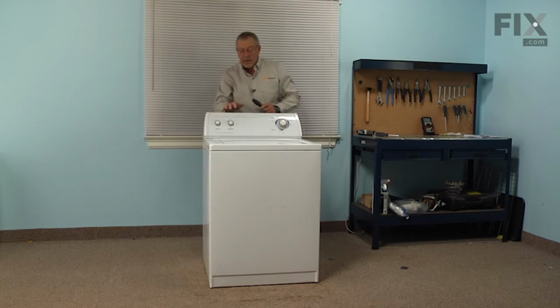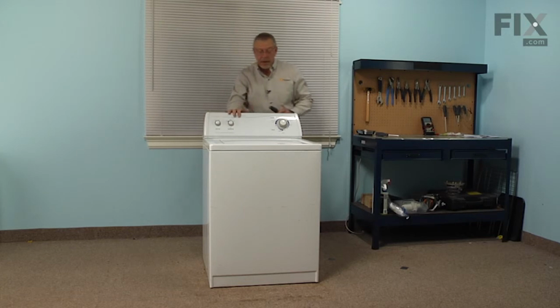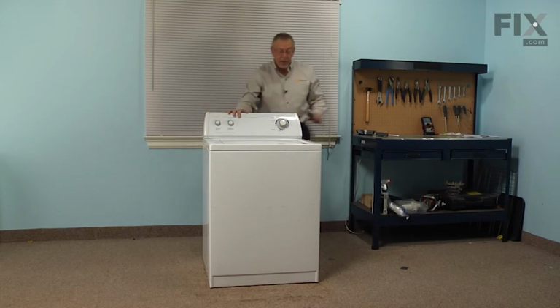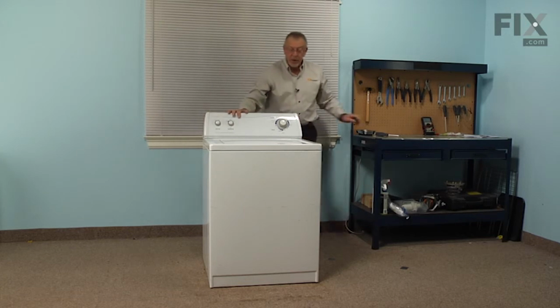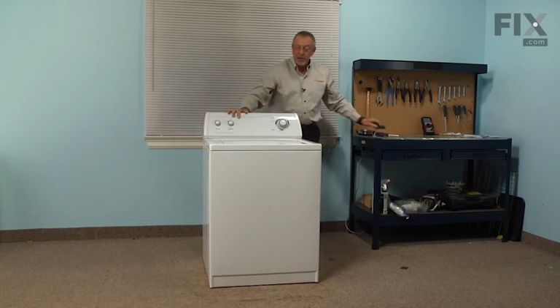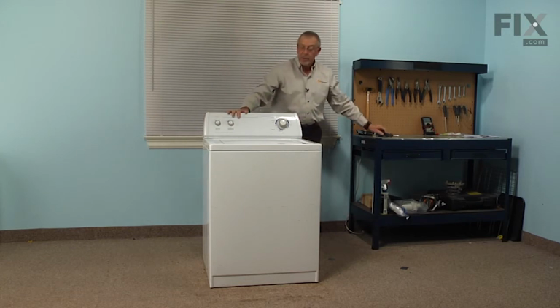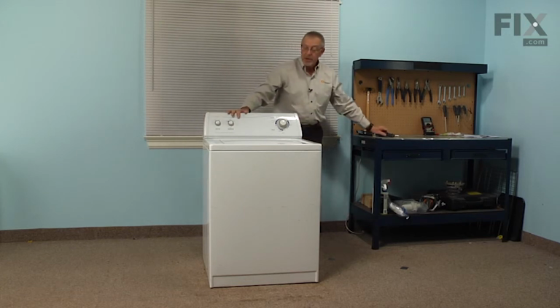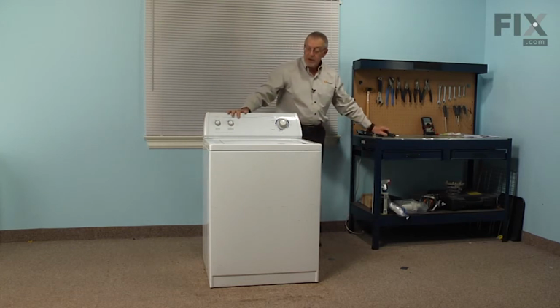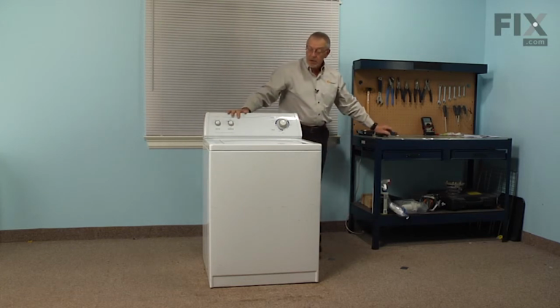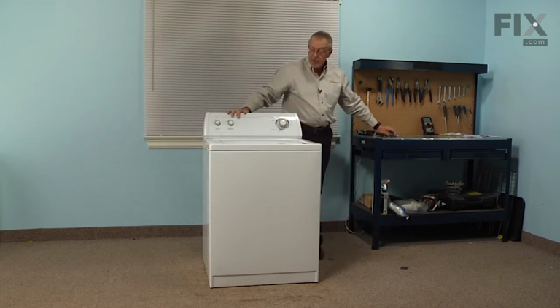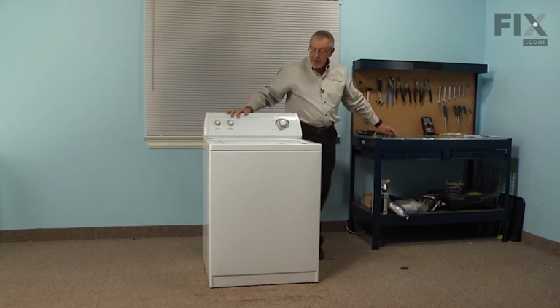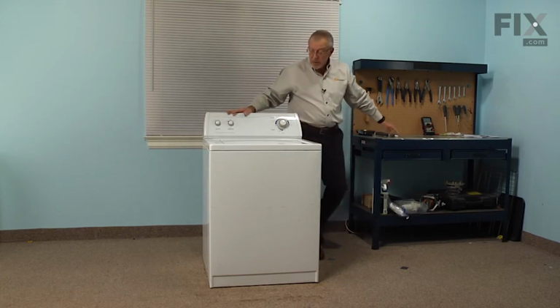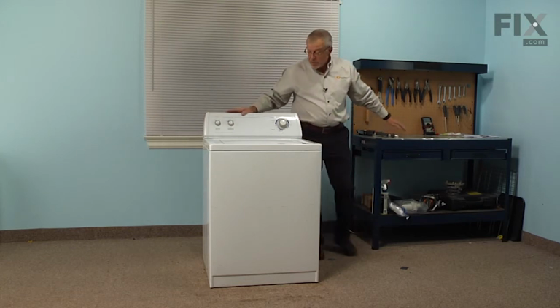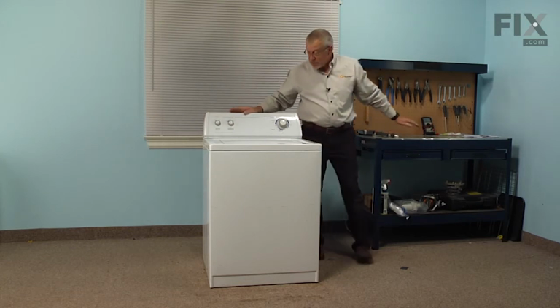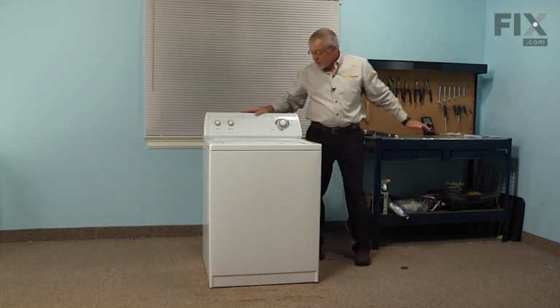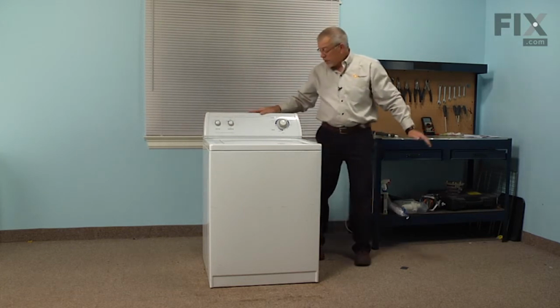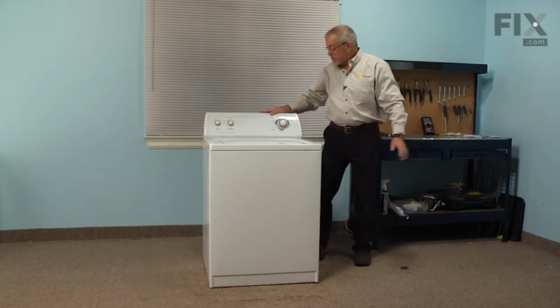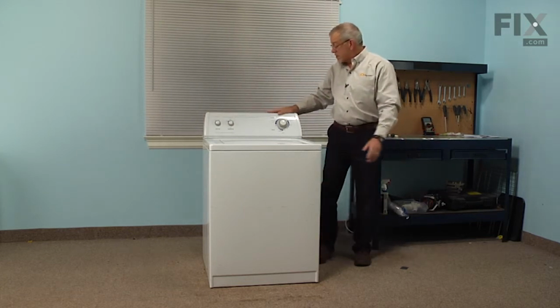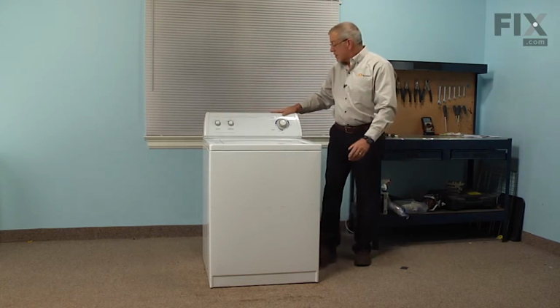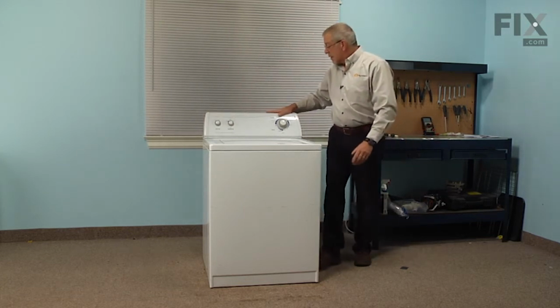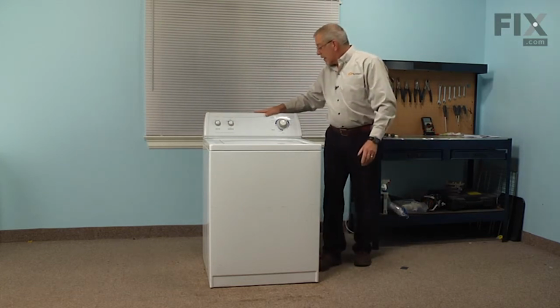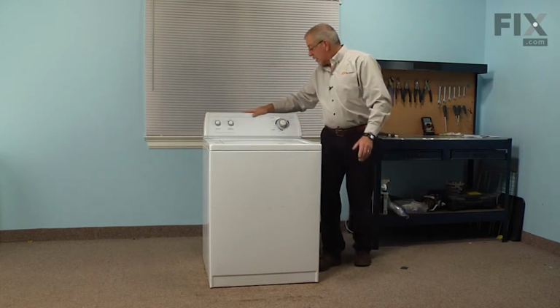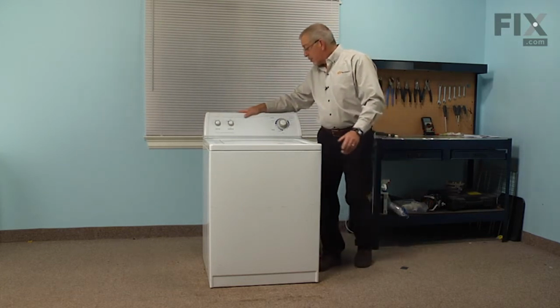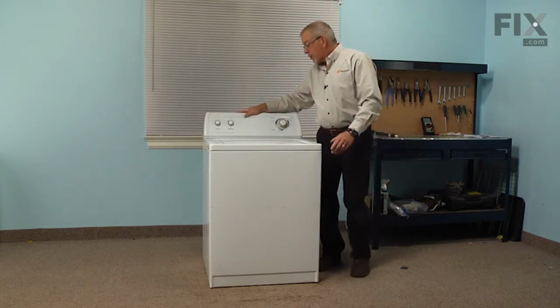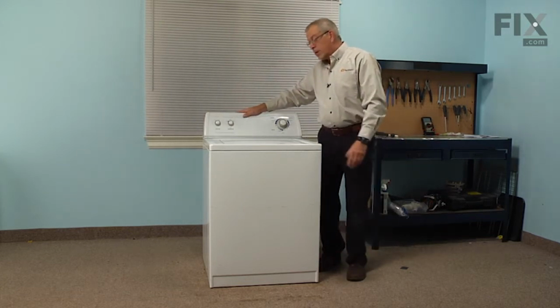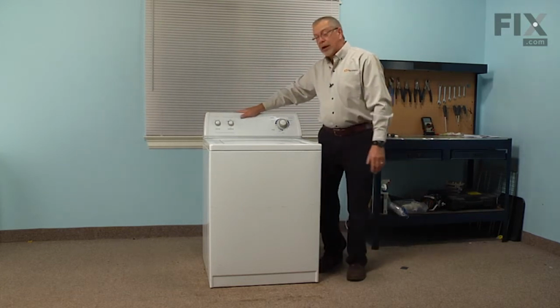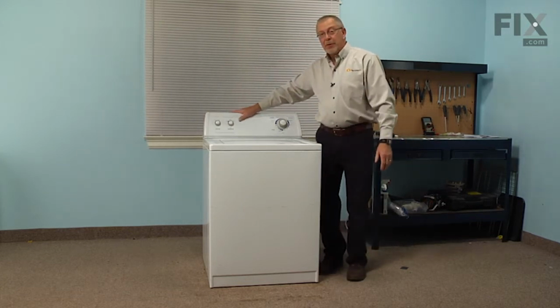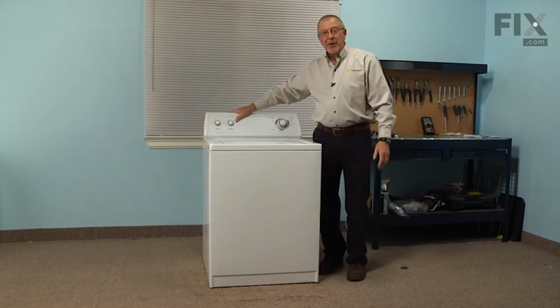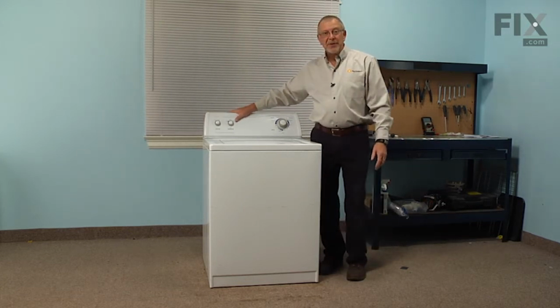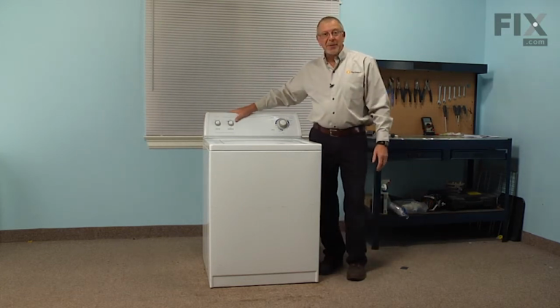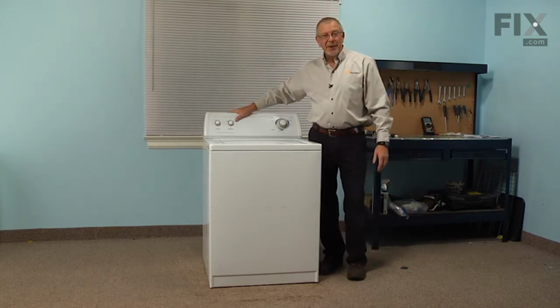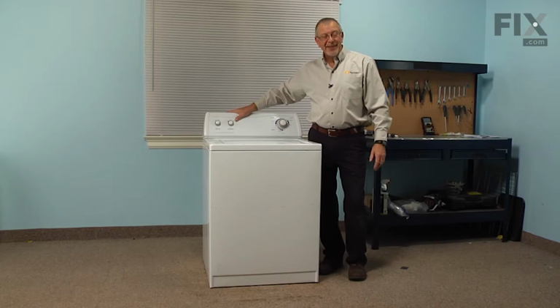Now we're ready to reinstall the drain hose, the fill hoses, and the power. And our repair is complete.